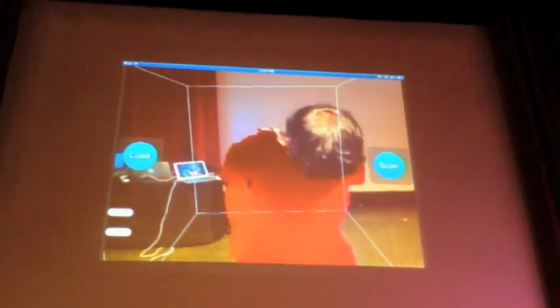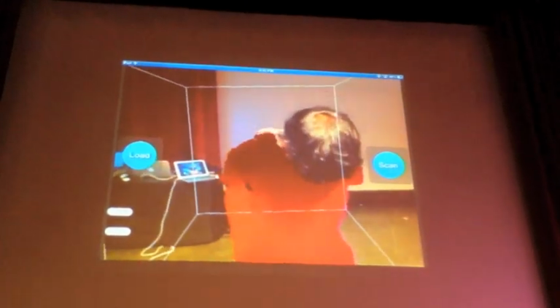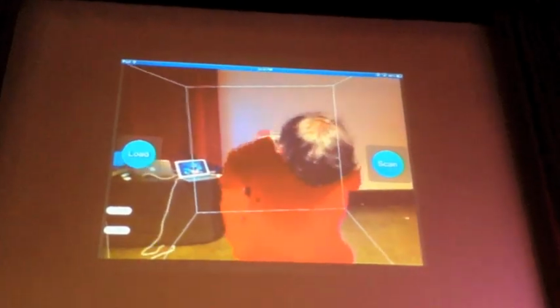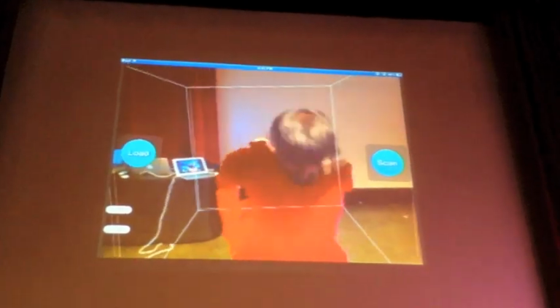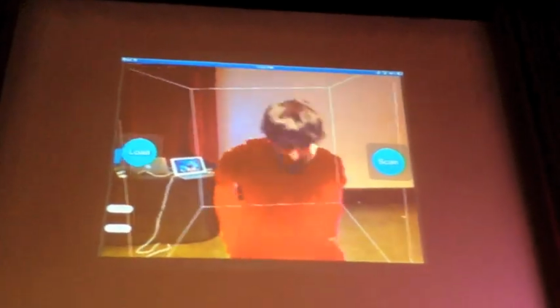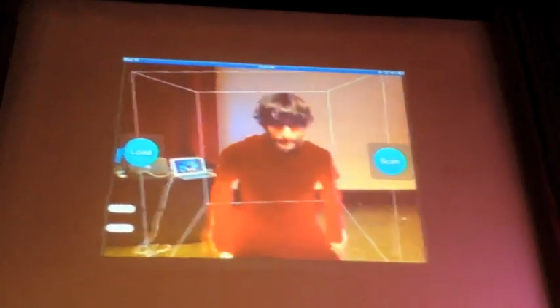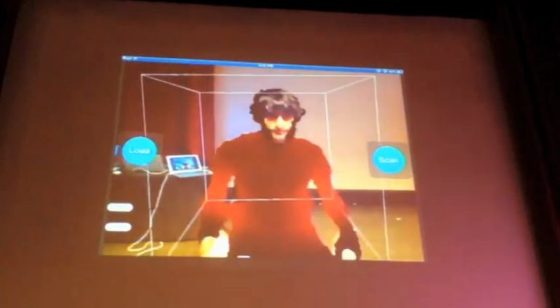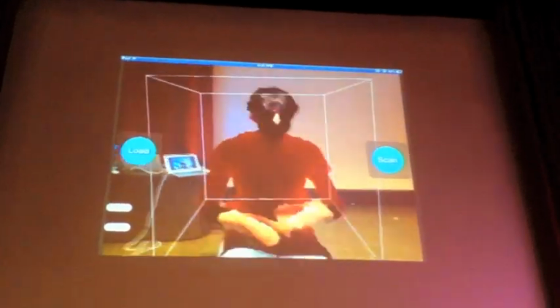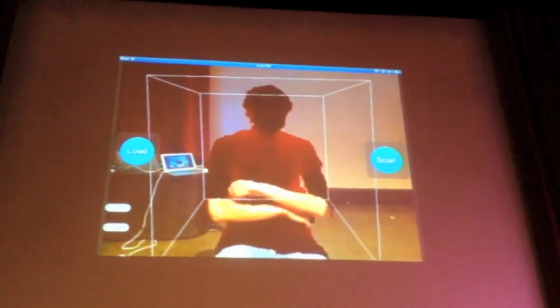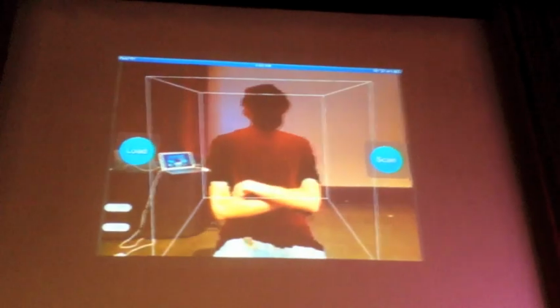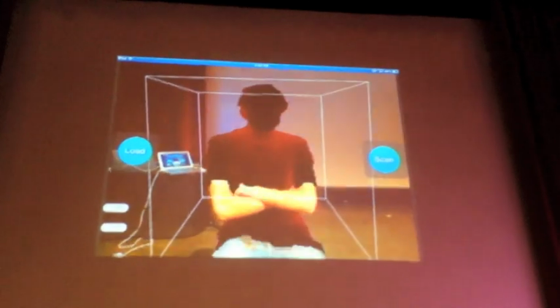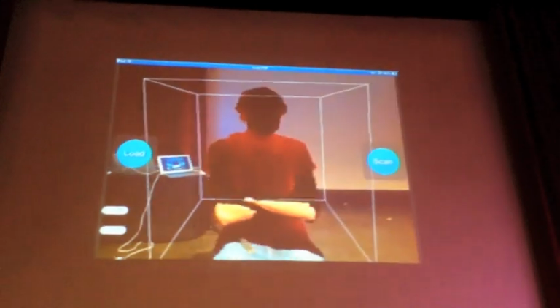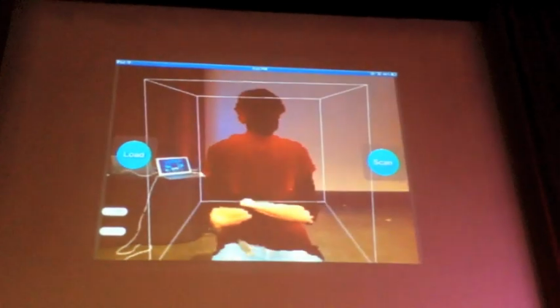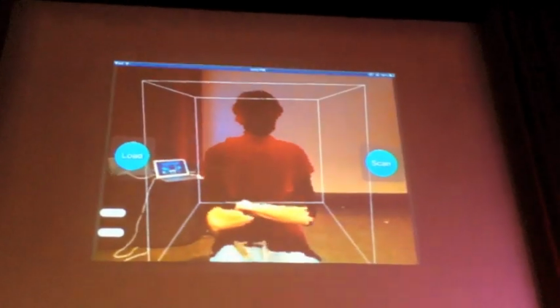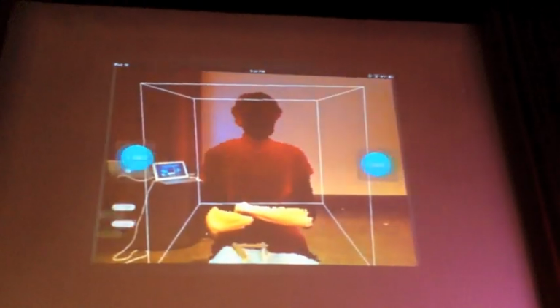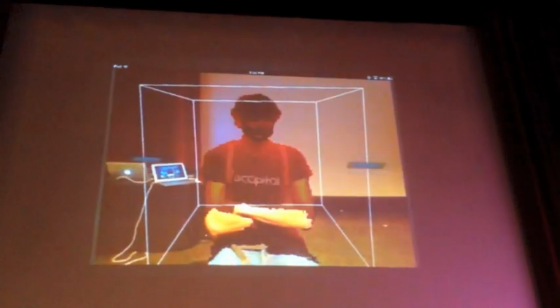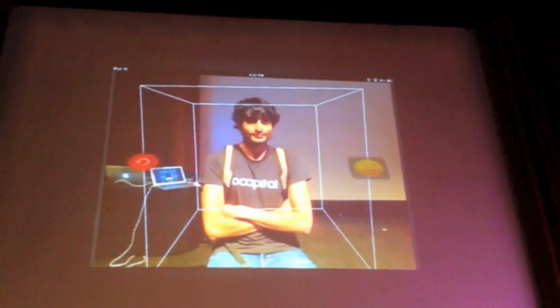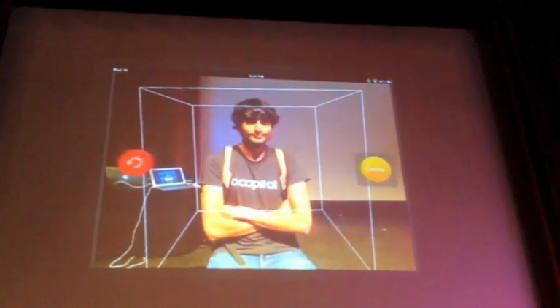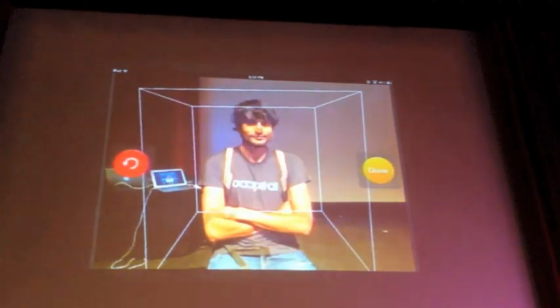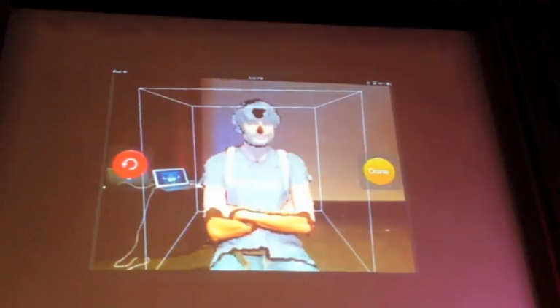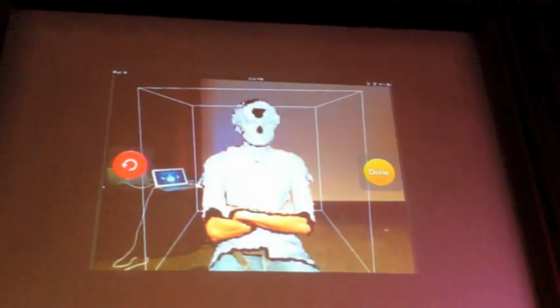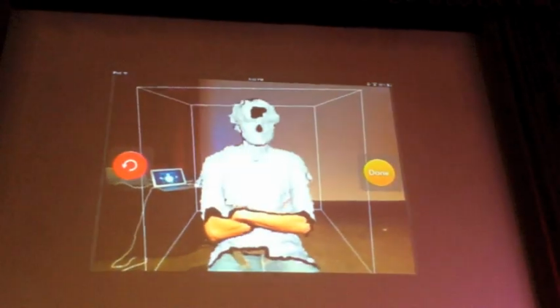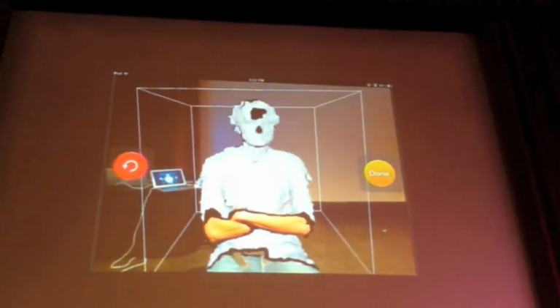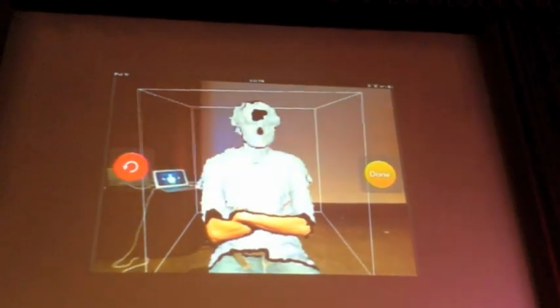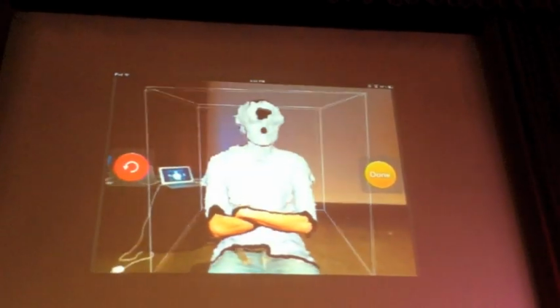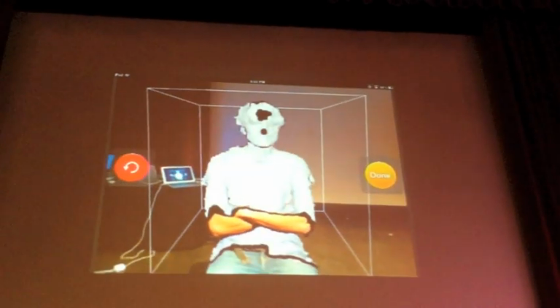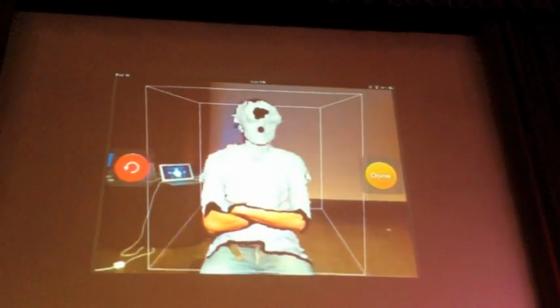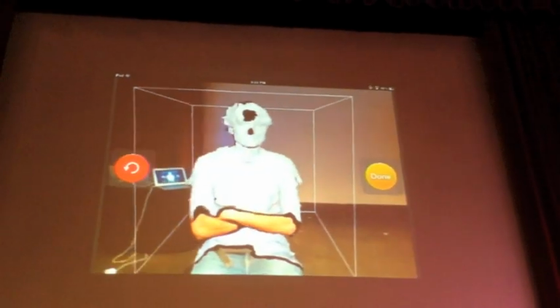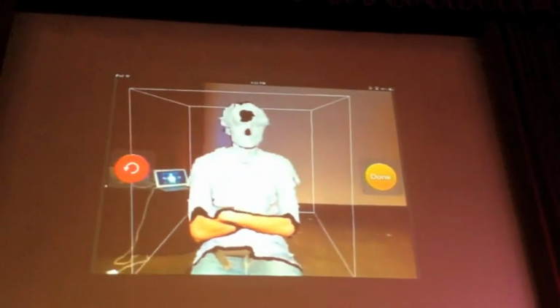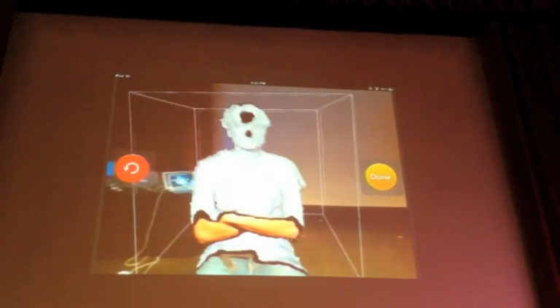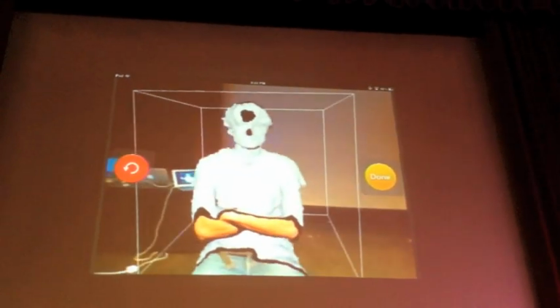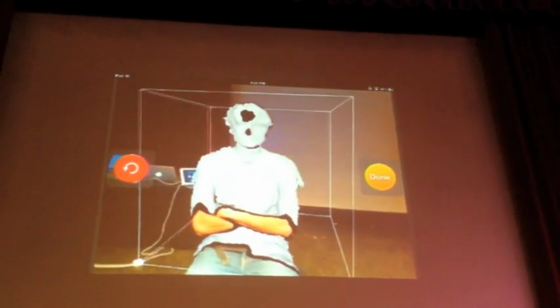What Kai's going to do here is, in real time, scan the box and create a 3D model.